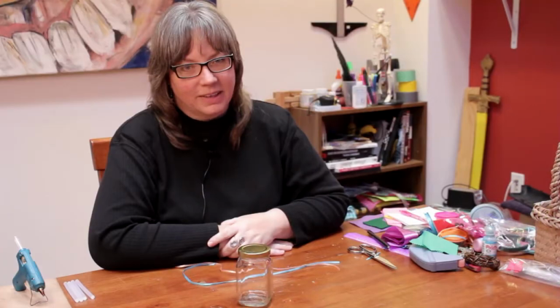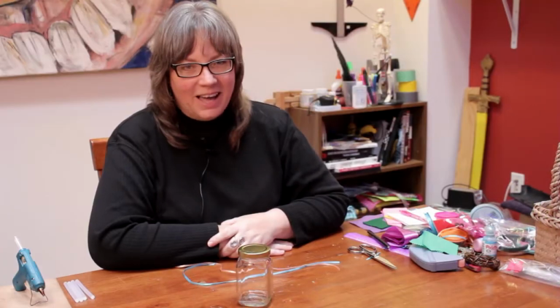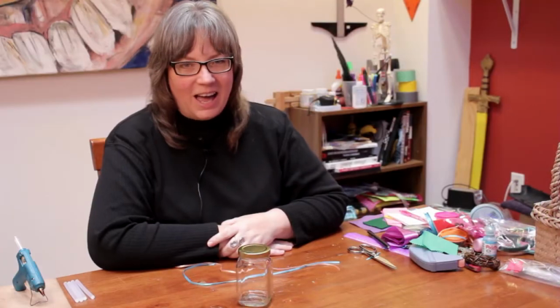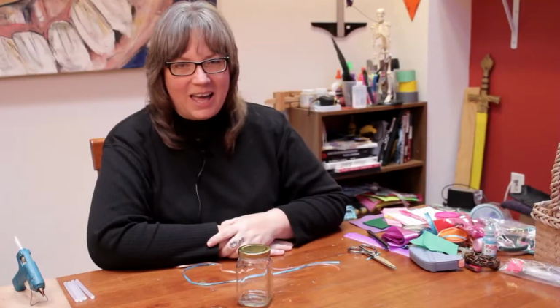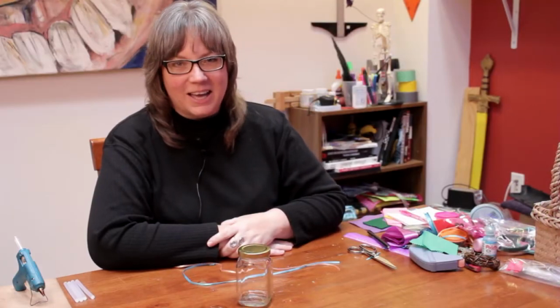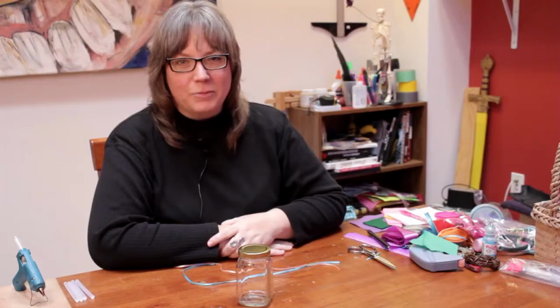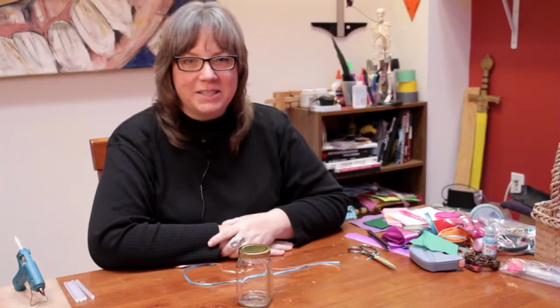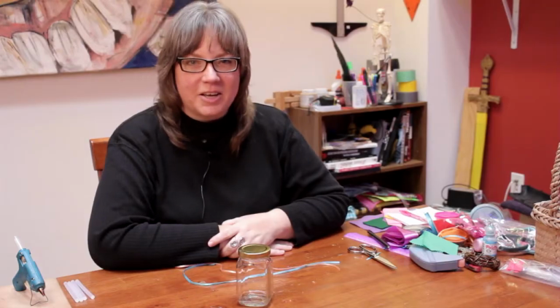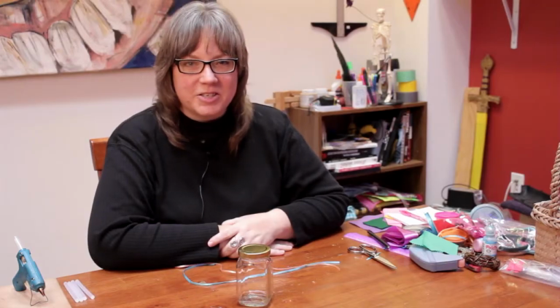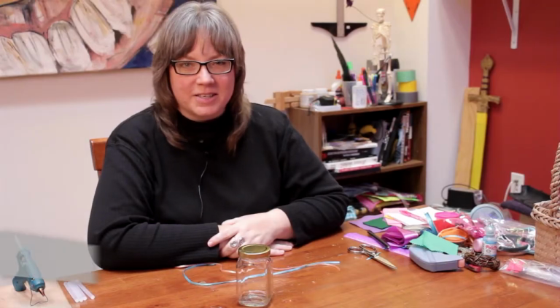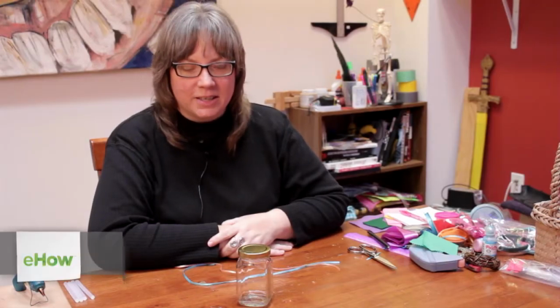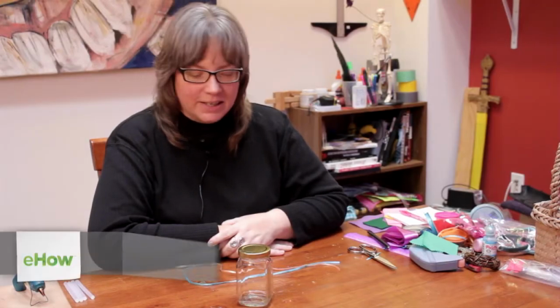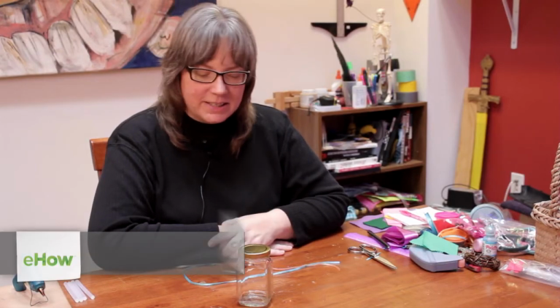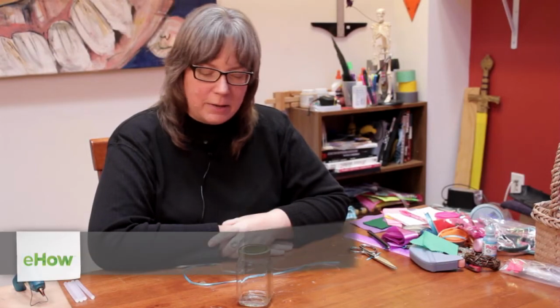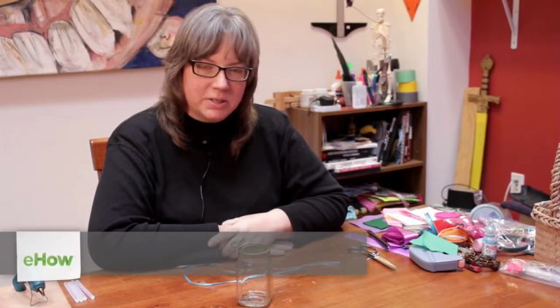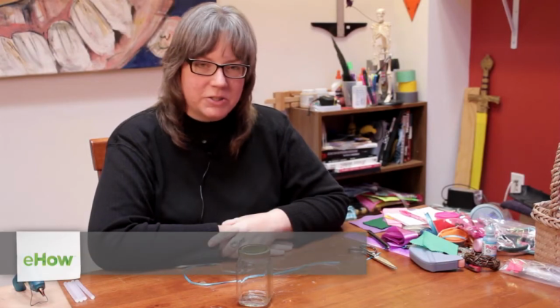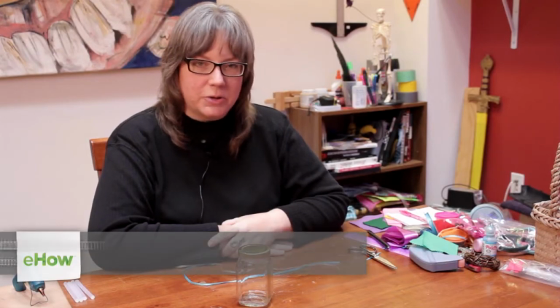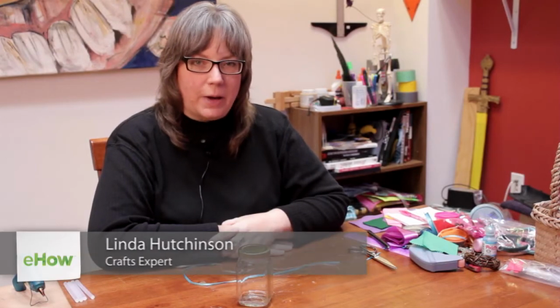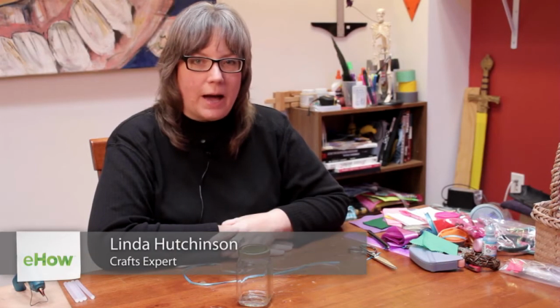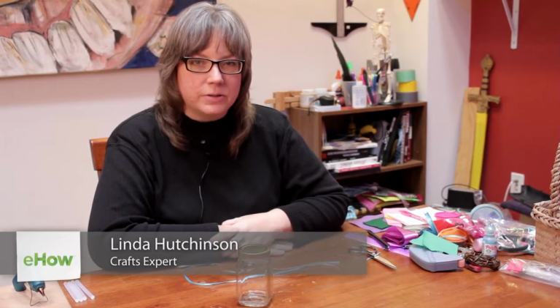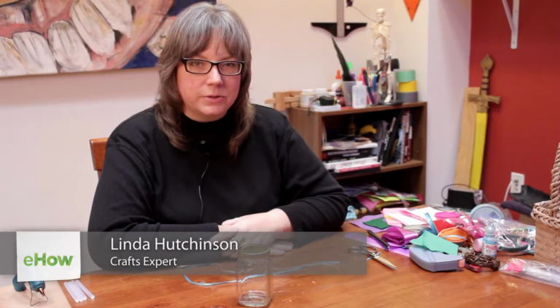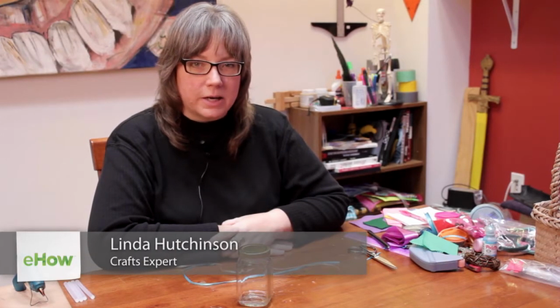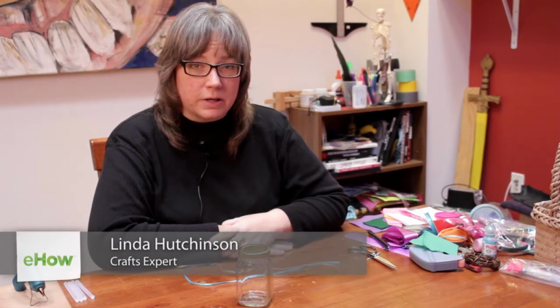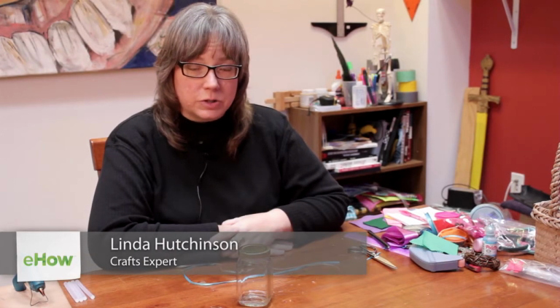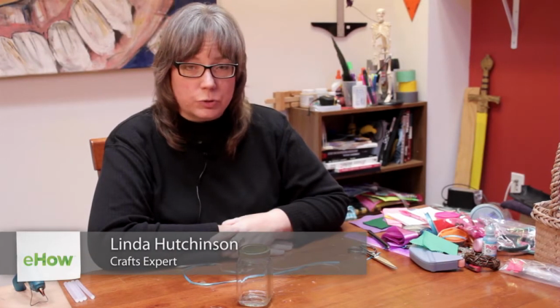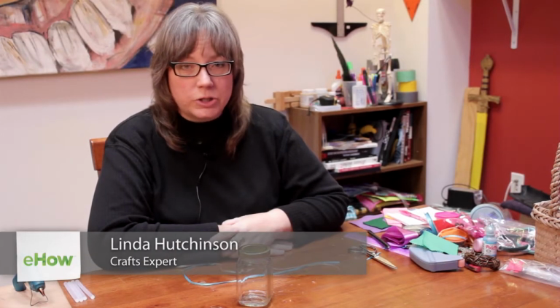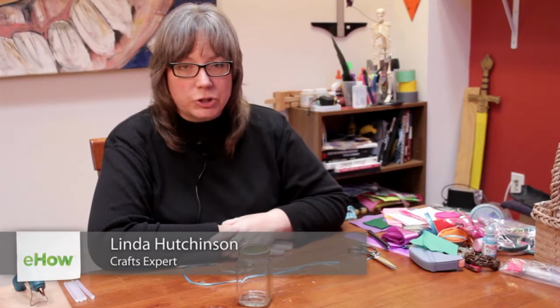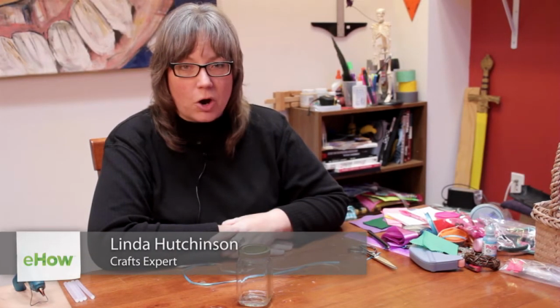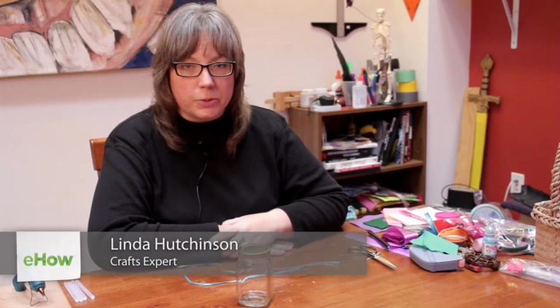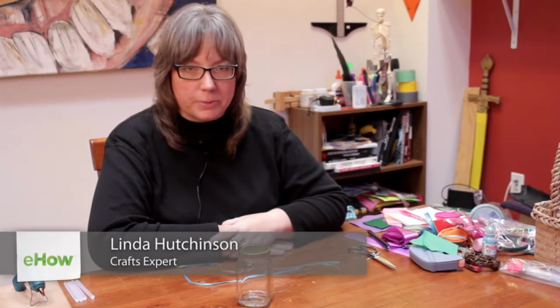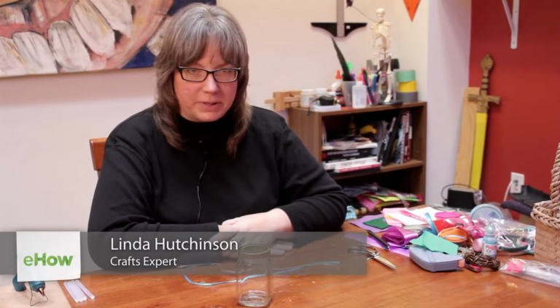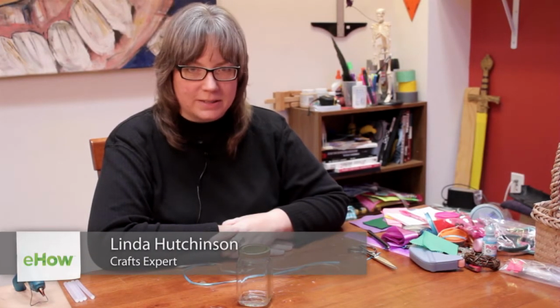Hi, I'm Linda Hutchinson. Today I'm going to show you how to decorate a storage jar with ribbons.